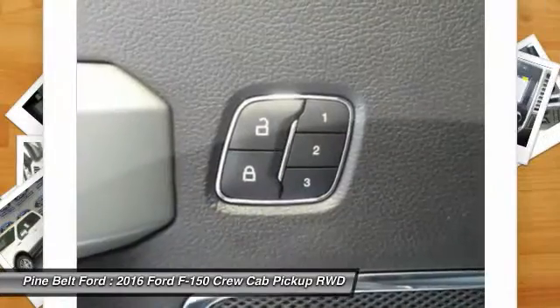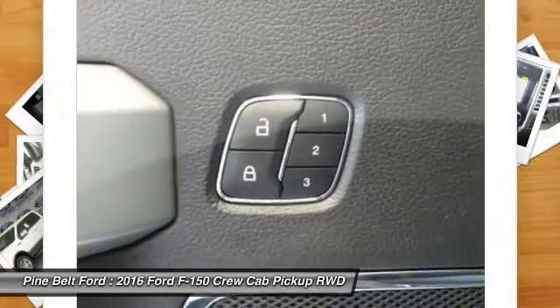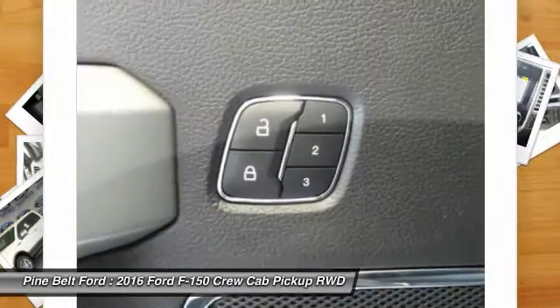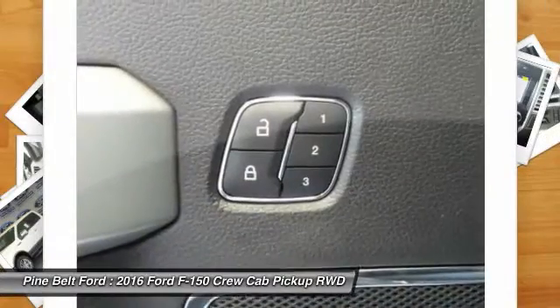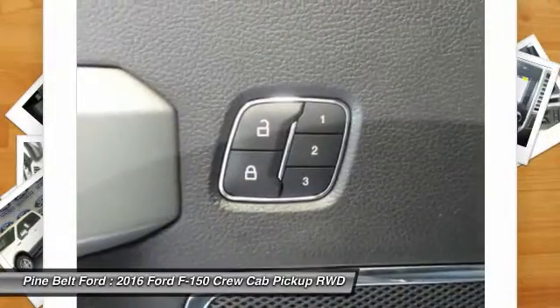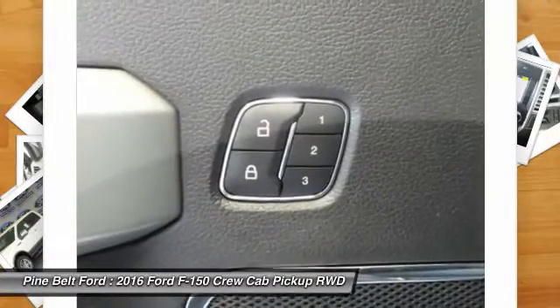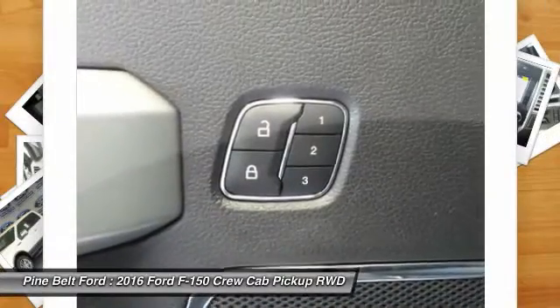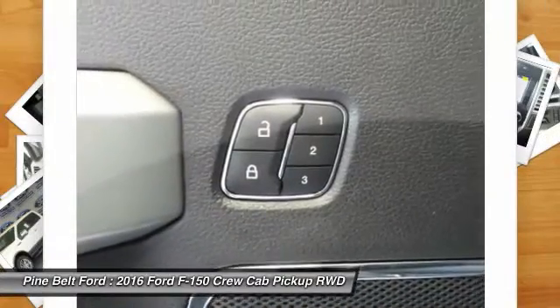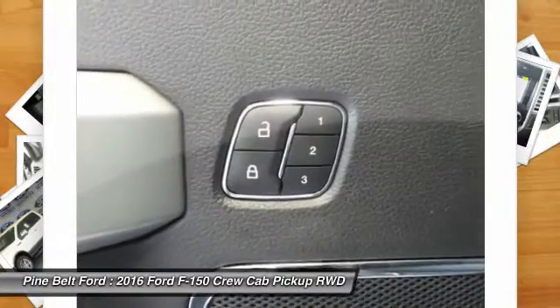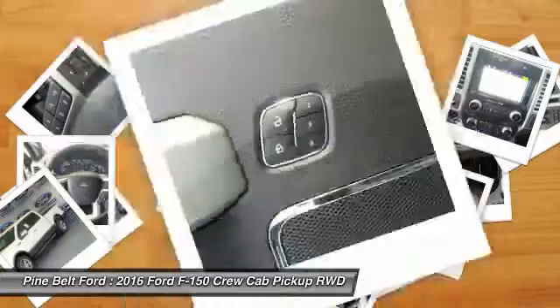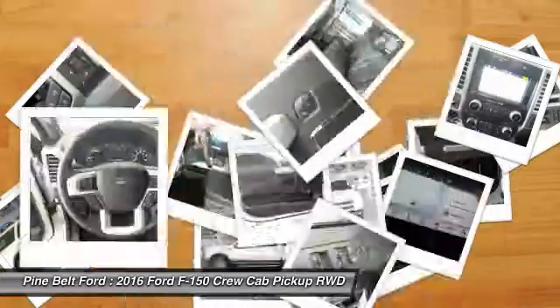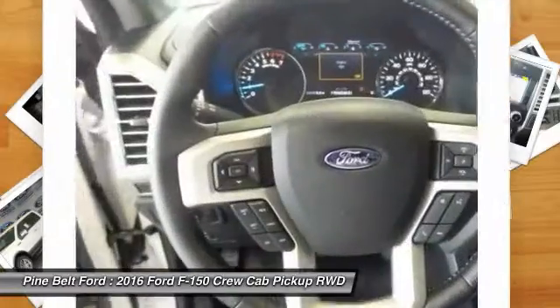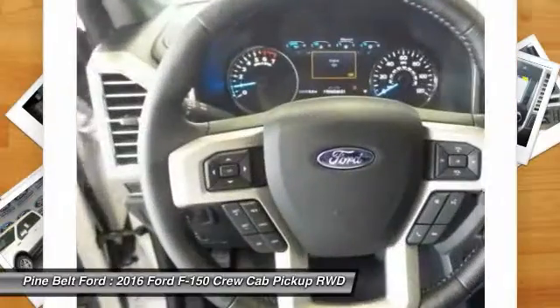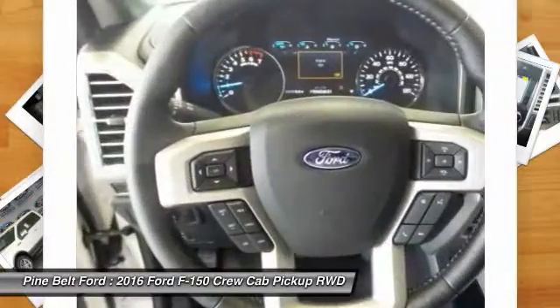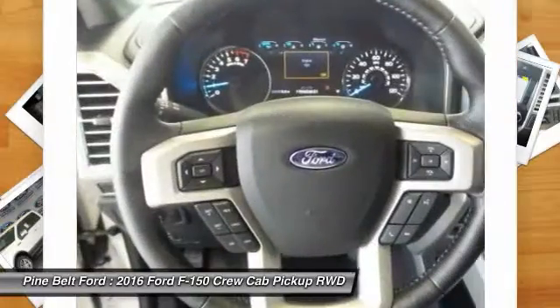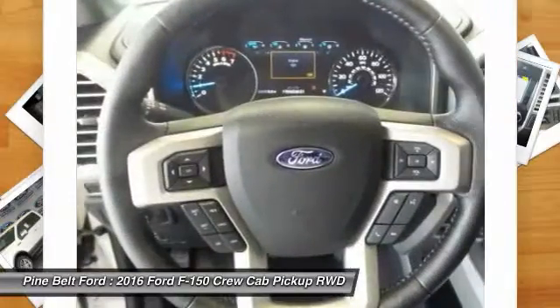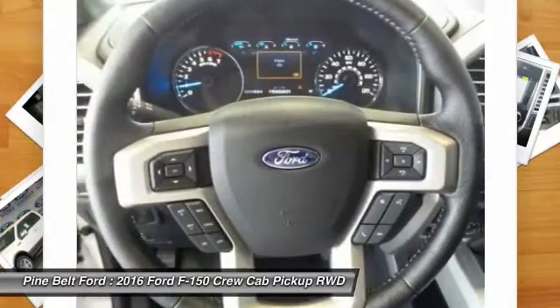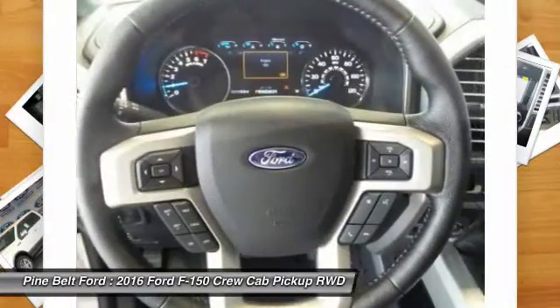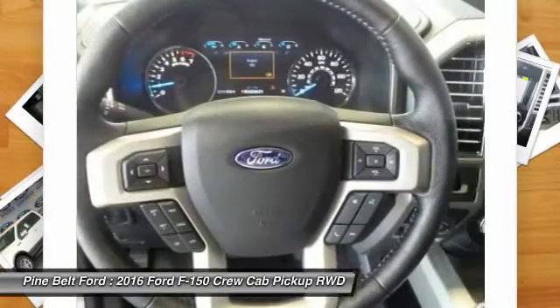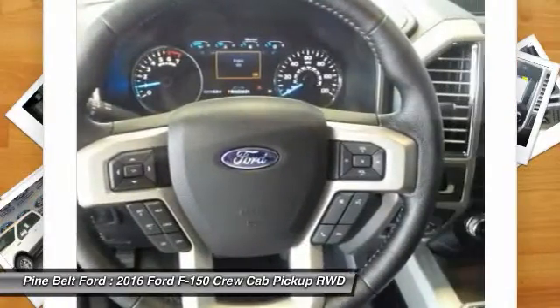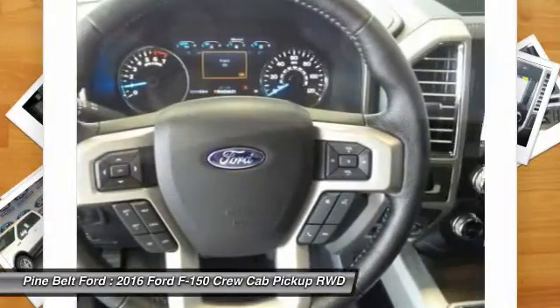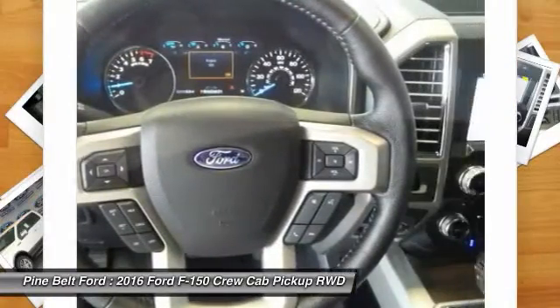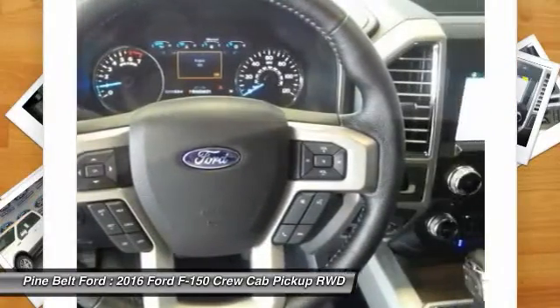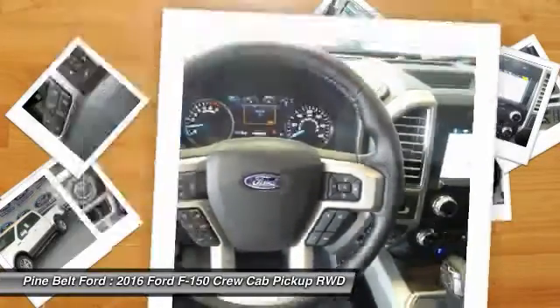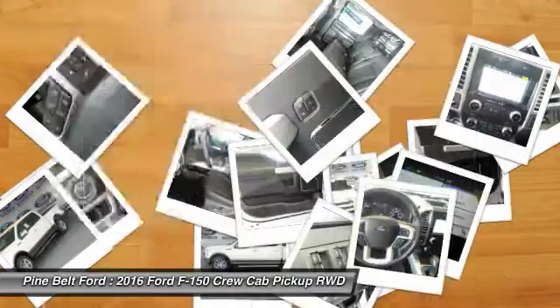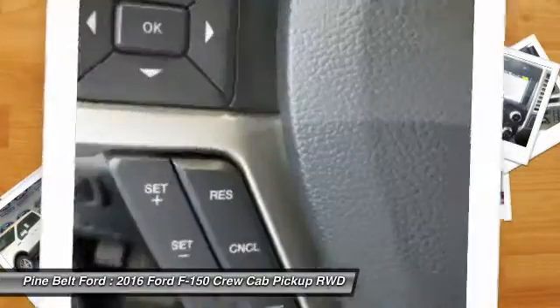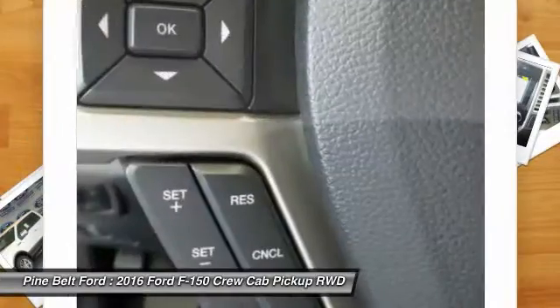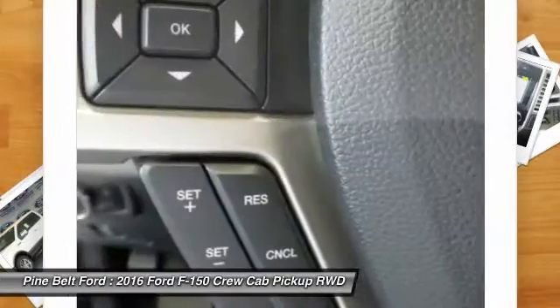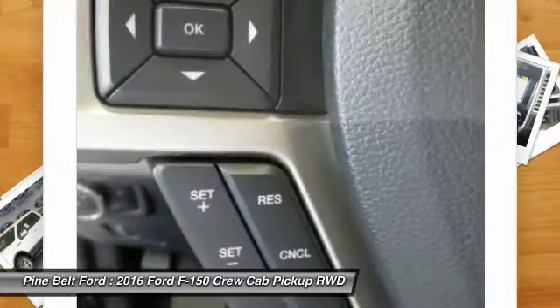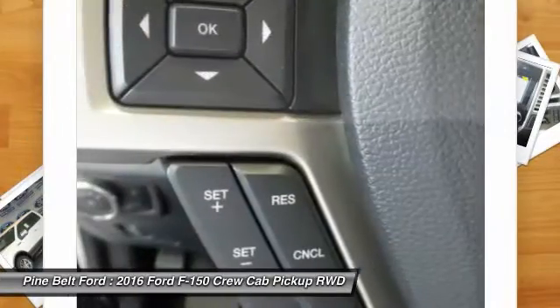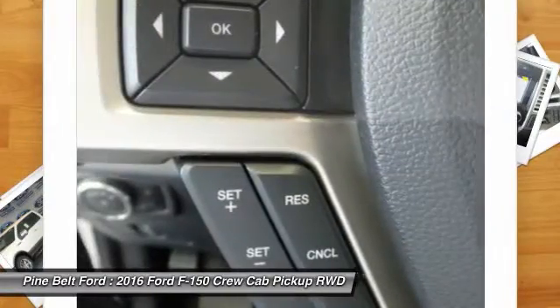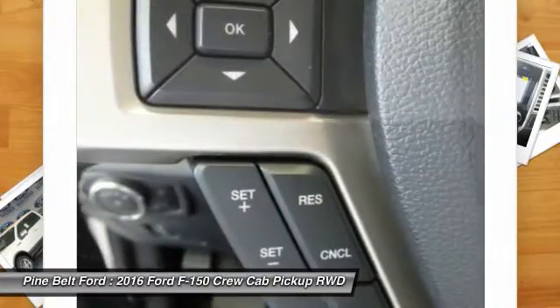Backup camera, tow hitch, anti-lock braking system, Bluetooth, leather-wrapped steering wheel.